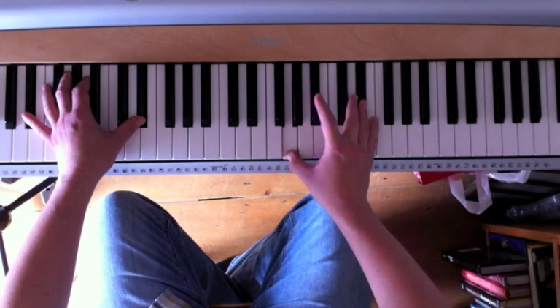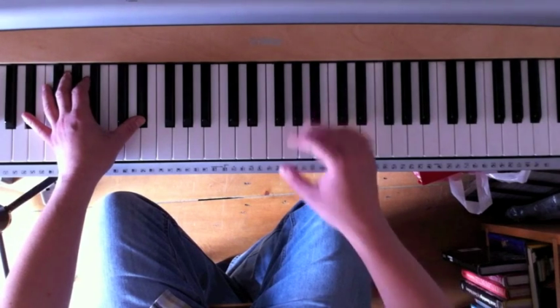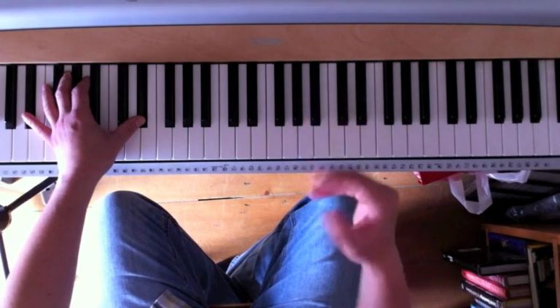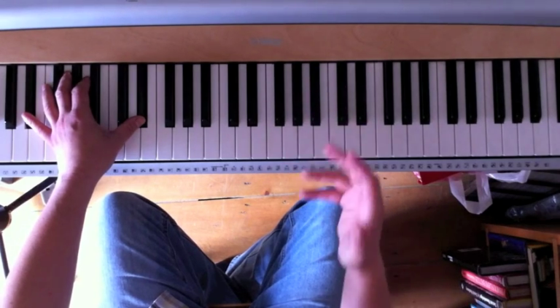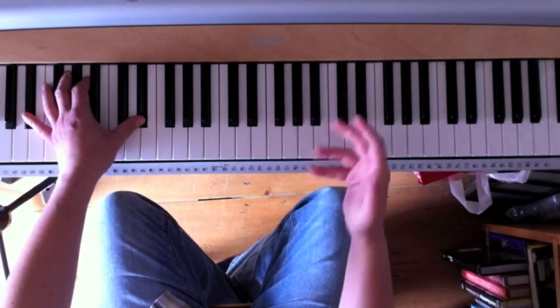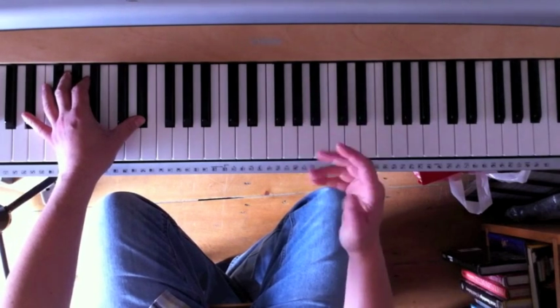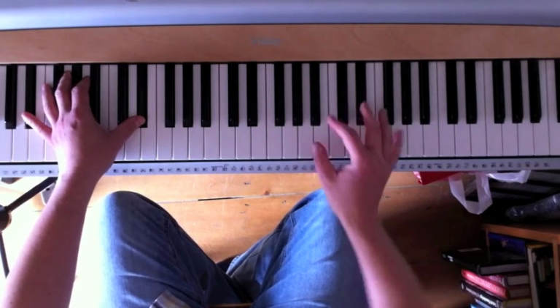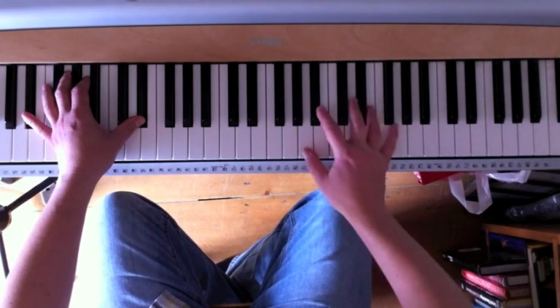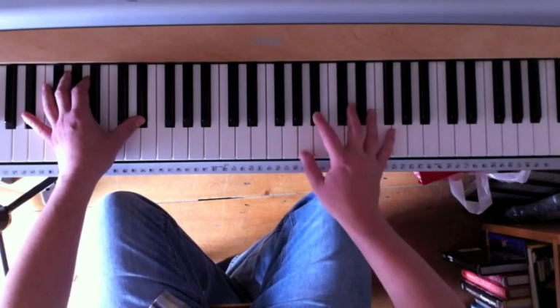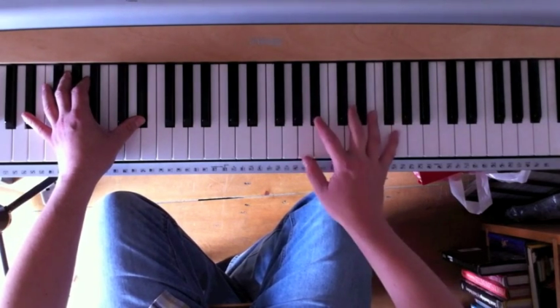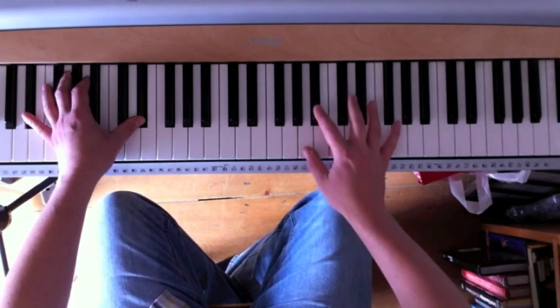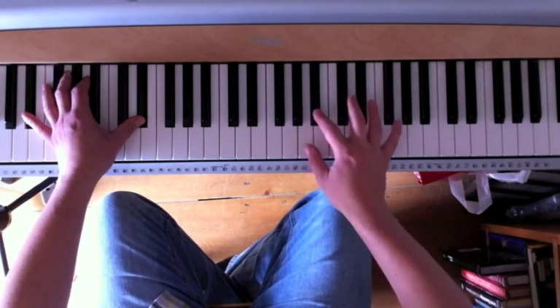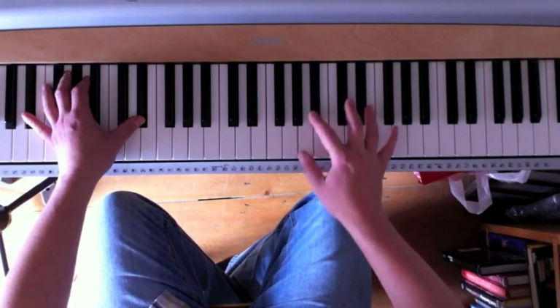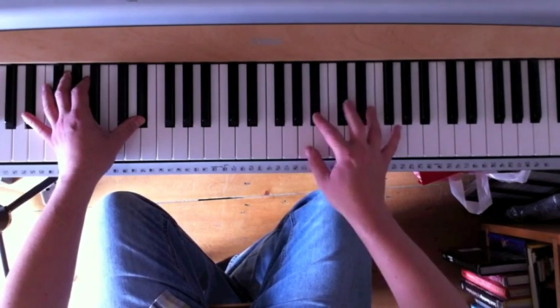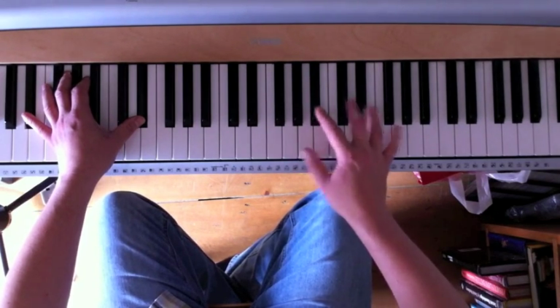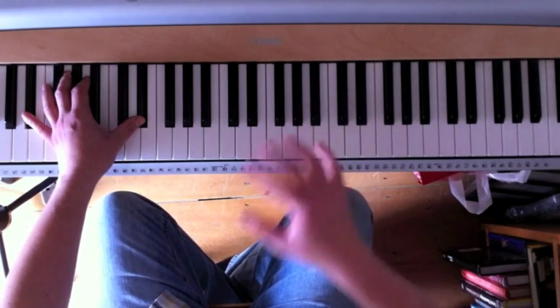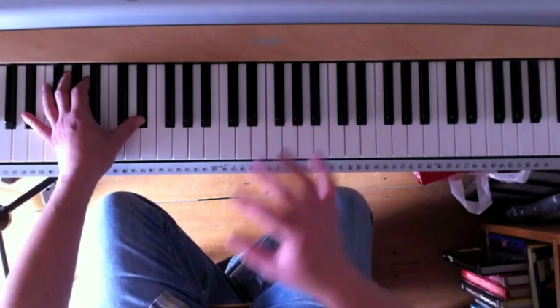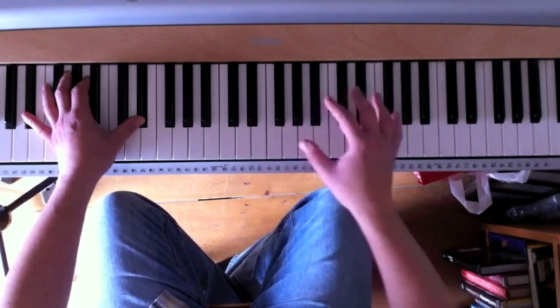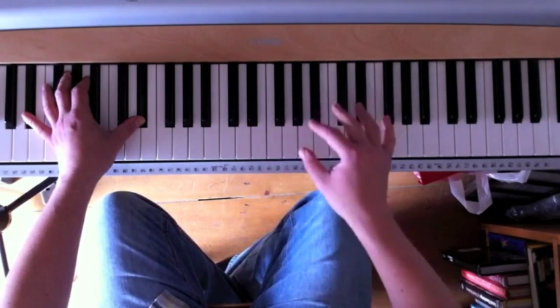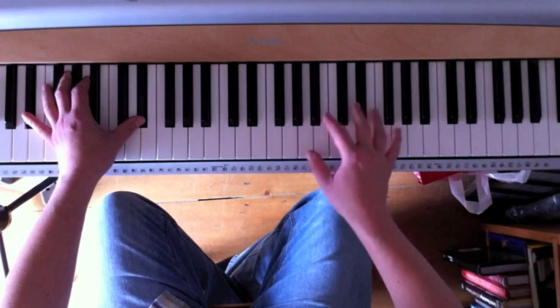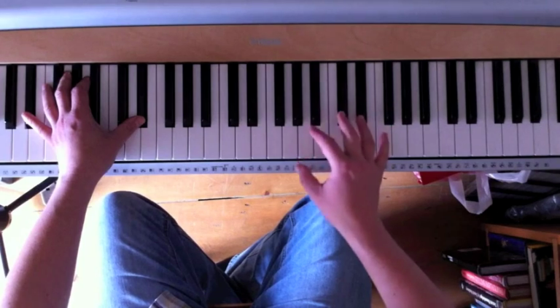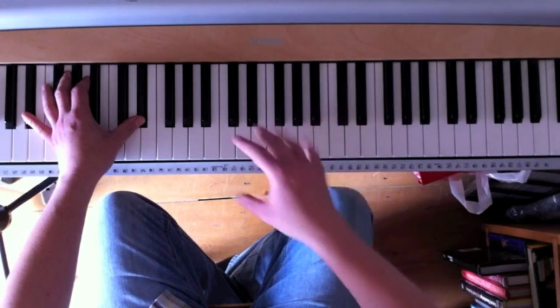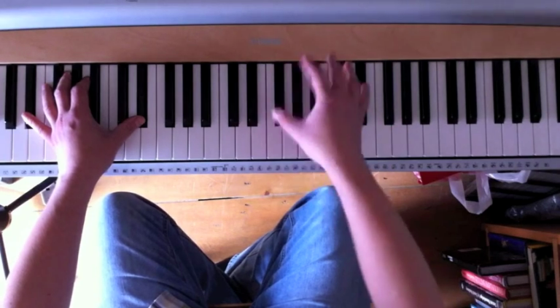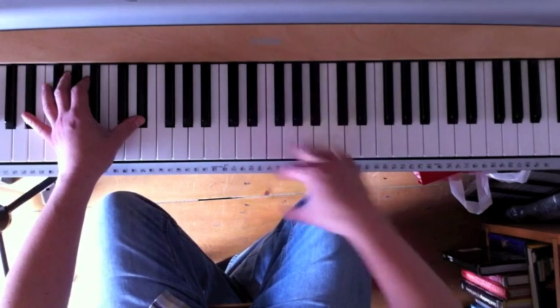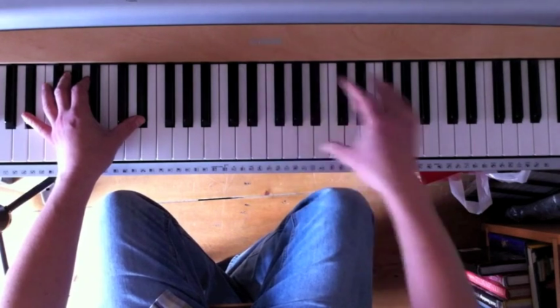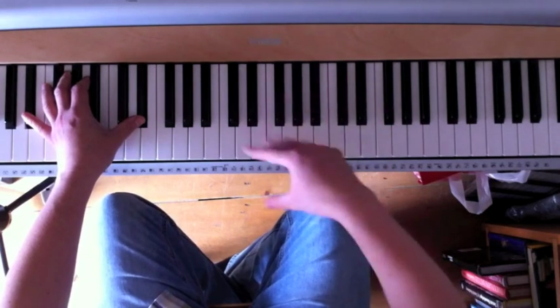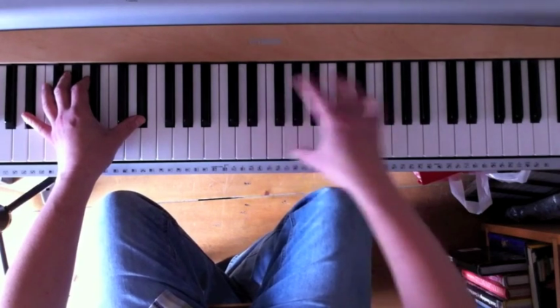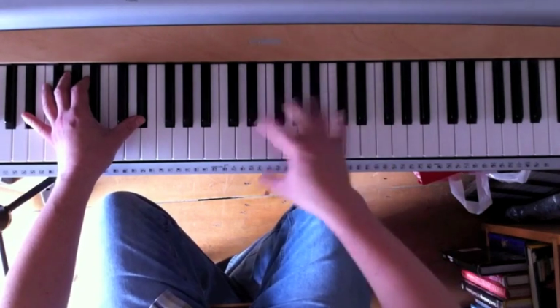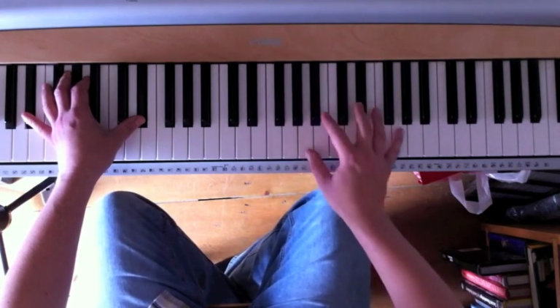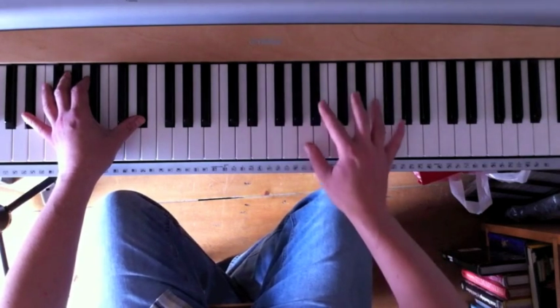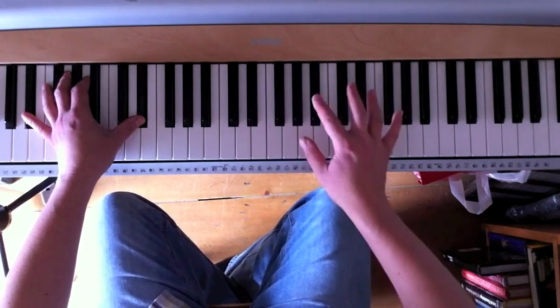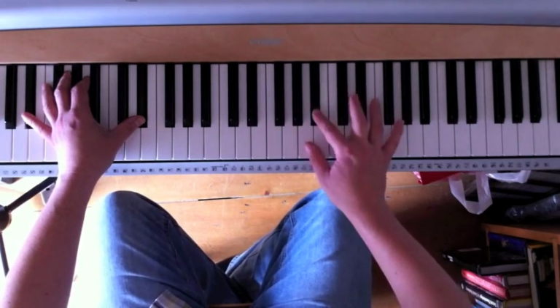It's really good to be able to get that fingering right, although it varies from key to key because it depends on the position of the black notes.